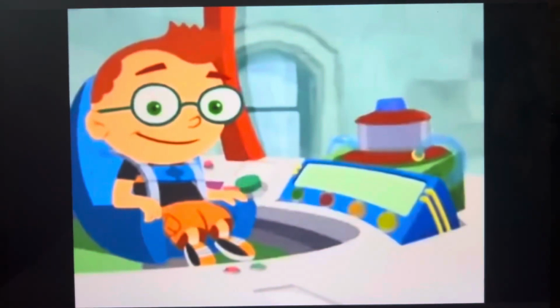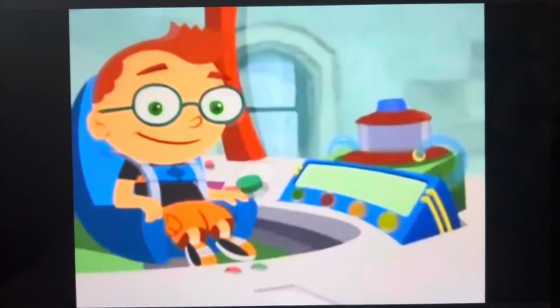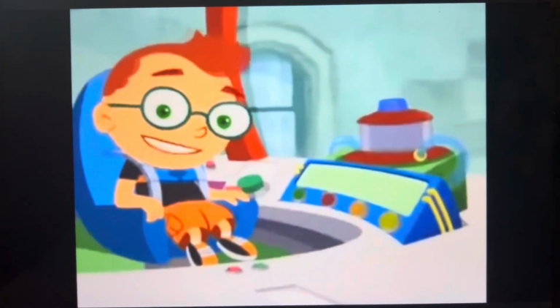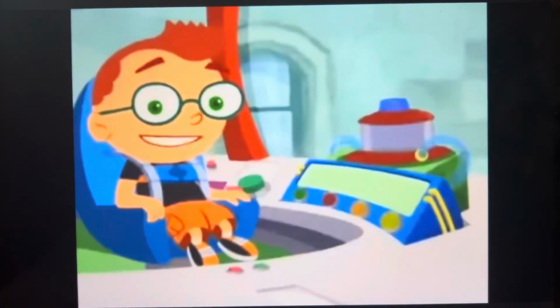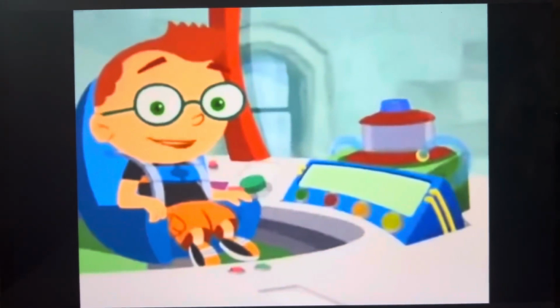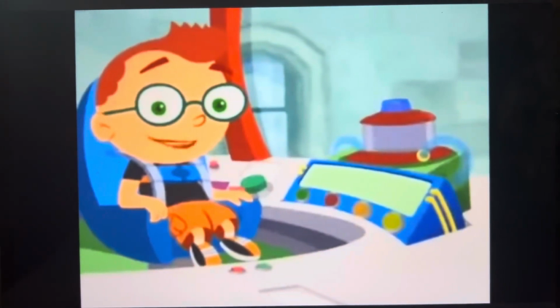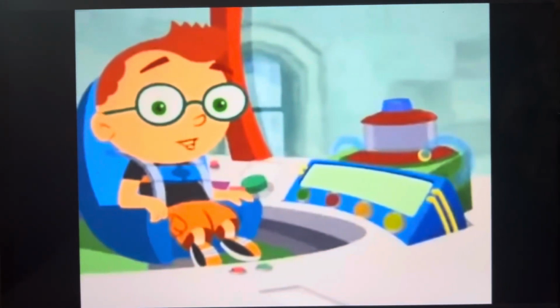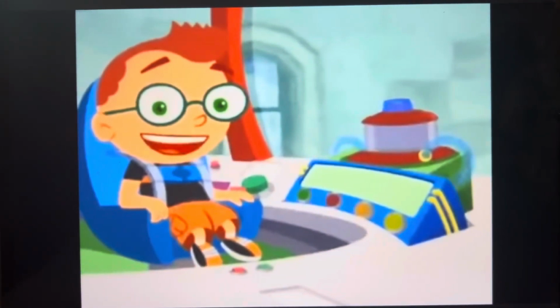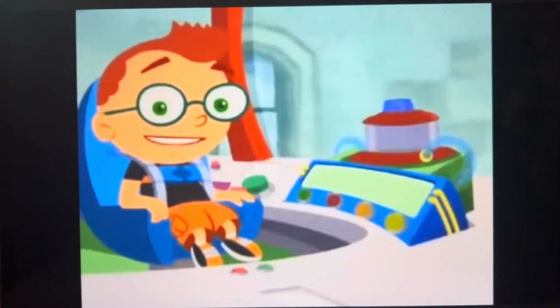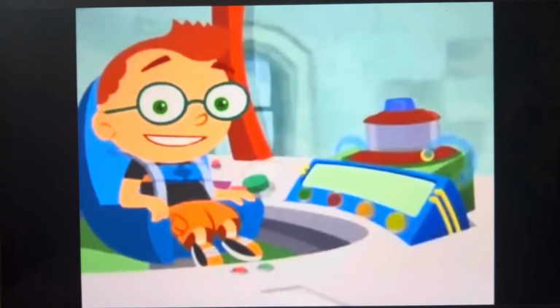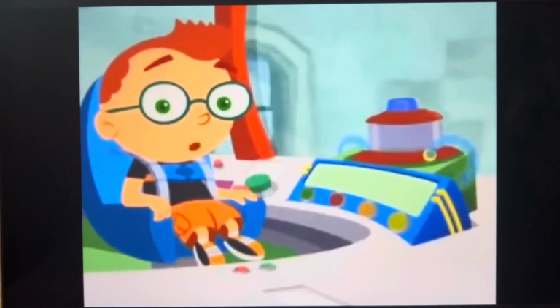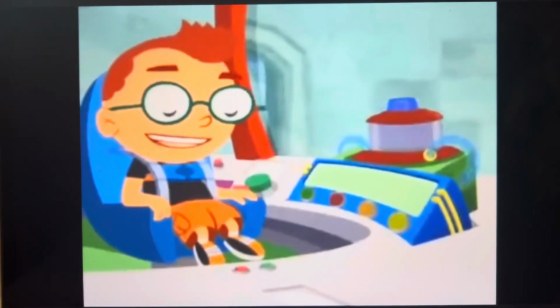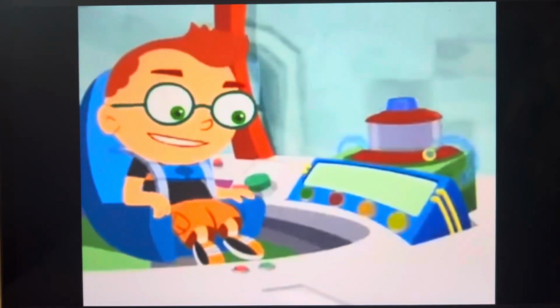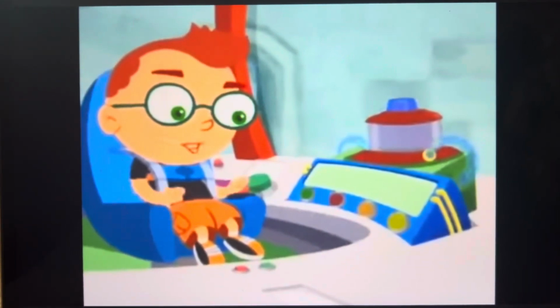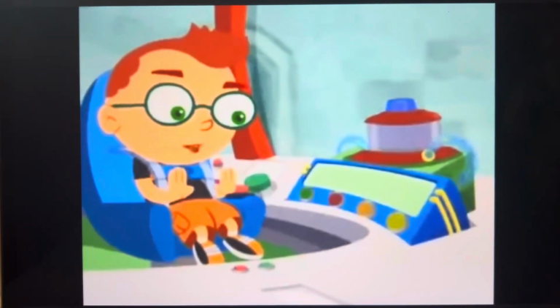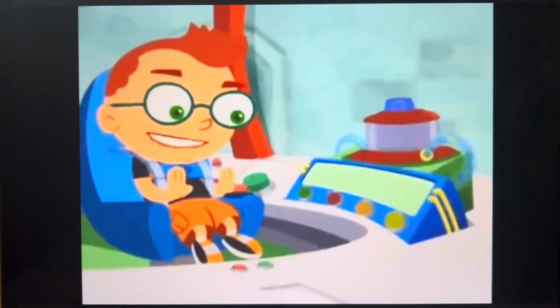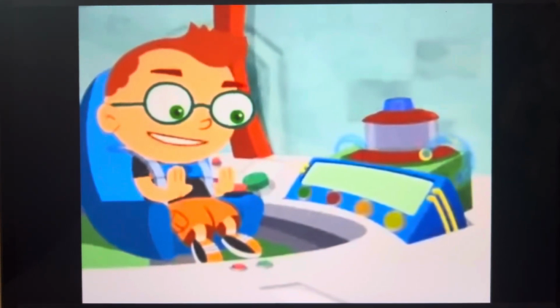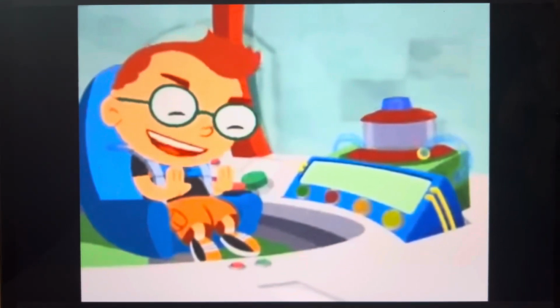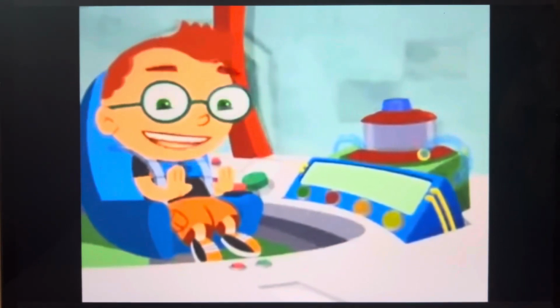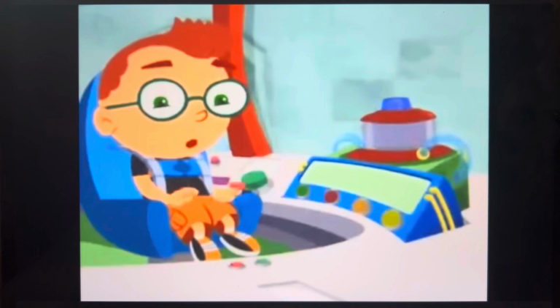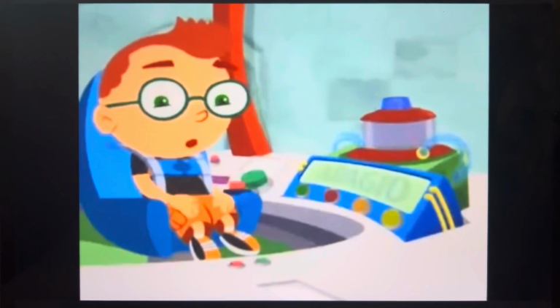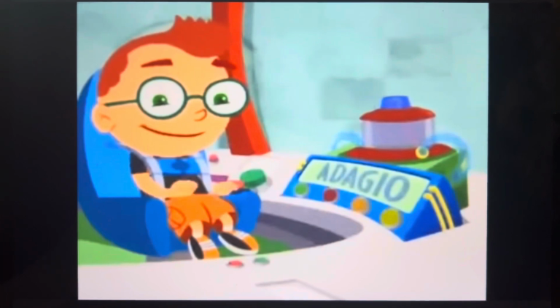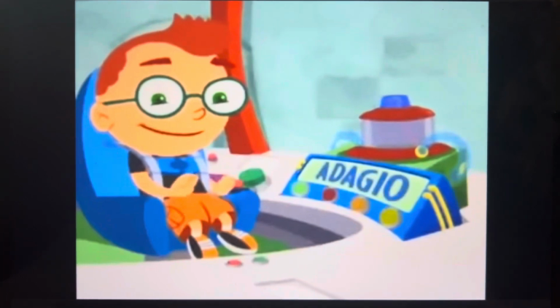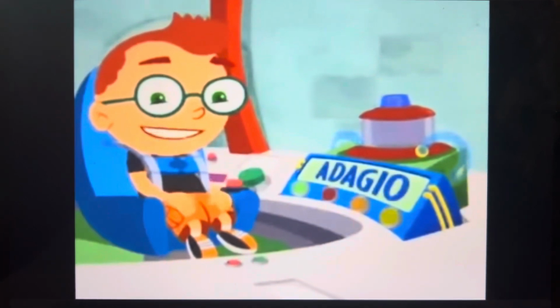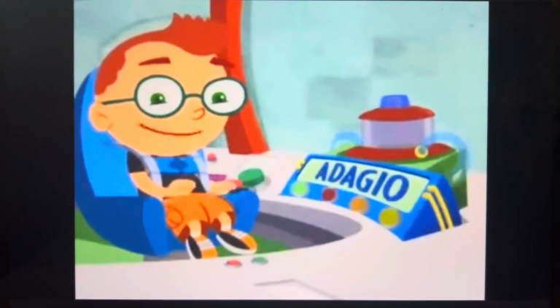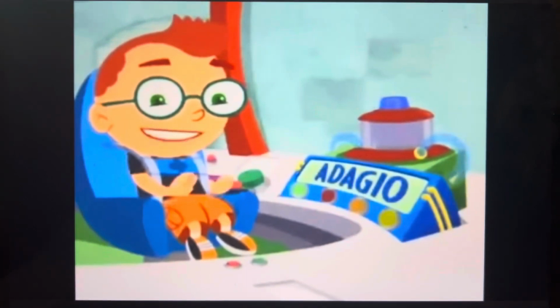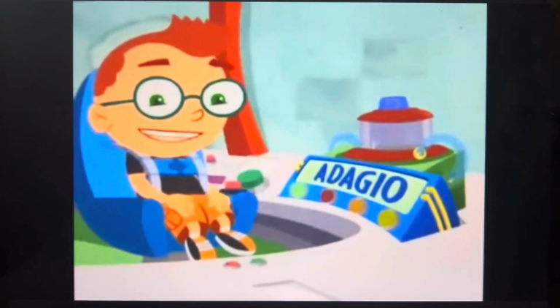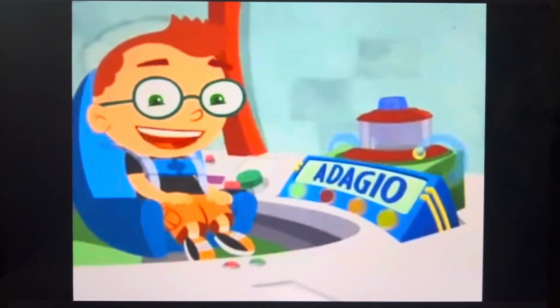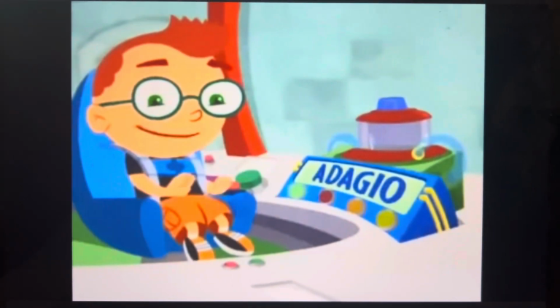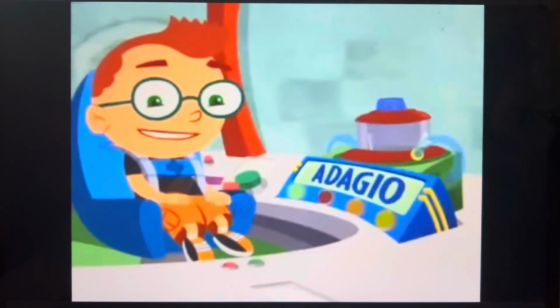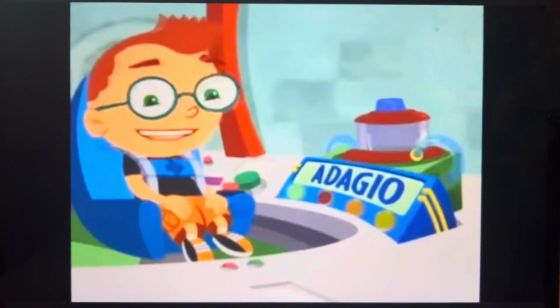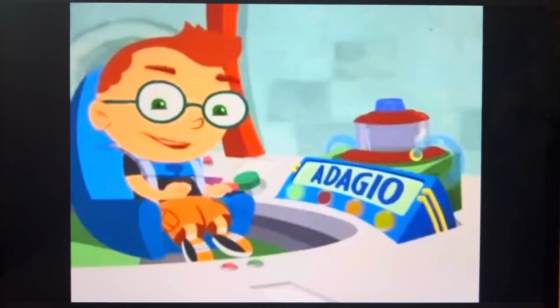To get to super fast, we have to start at Adagio. Pat the feet on your lap slowly.